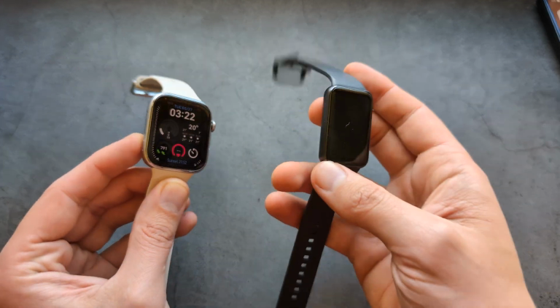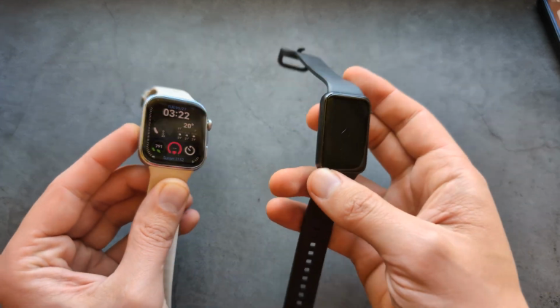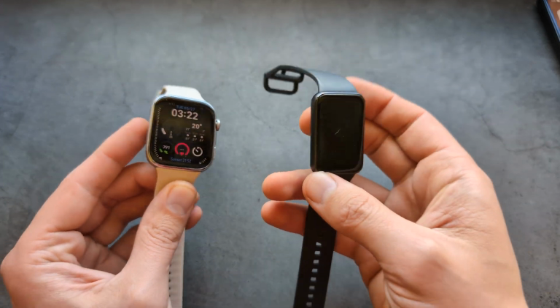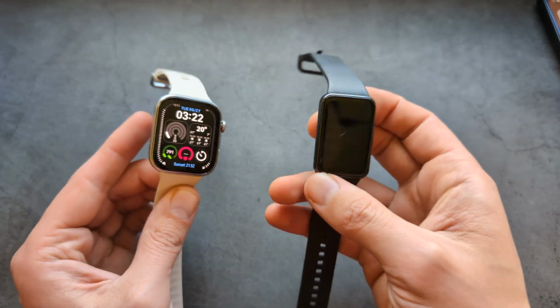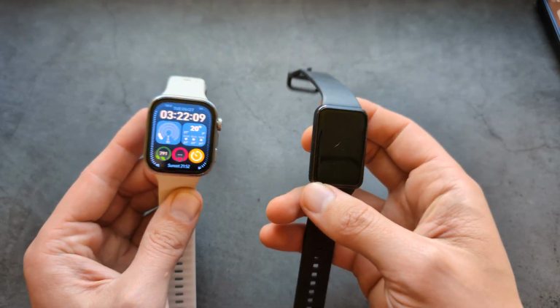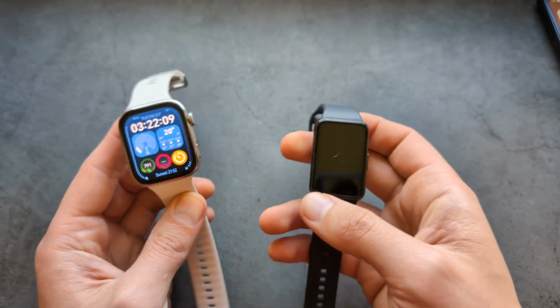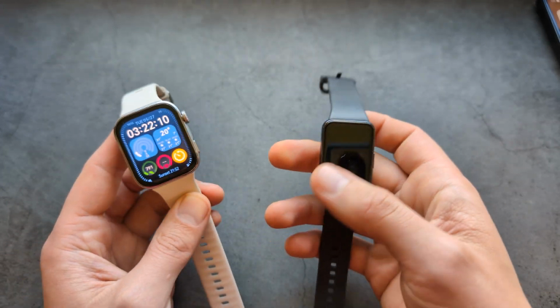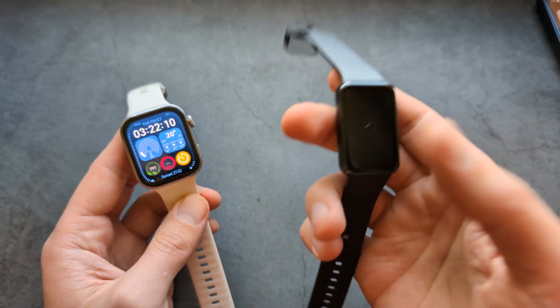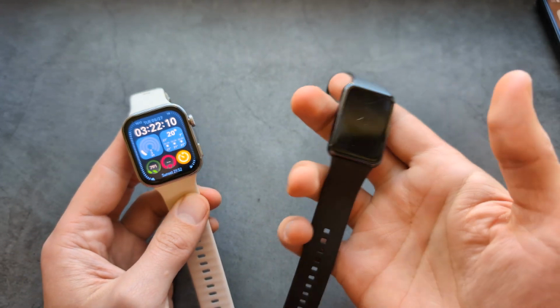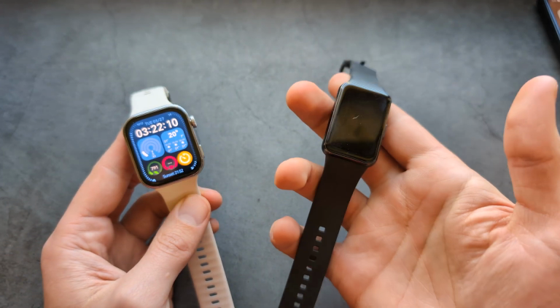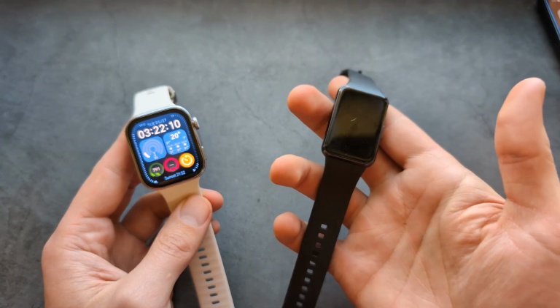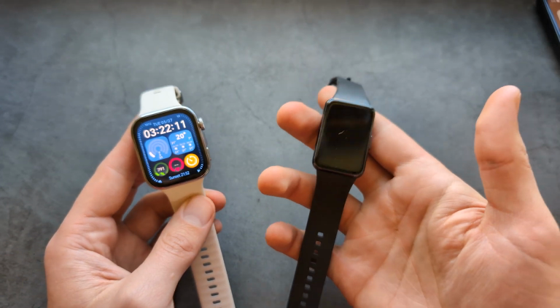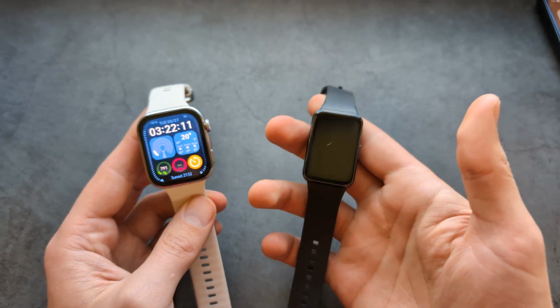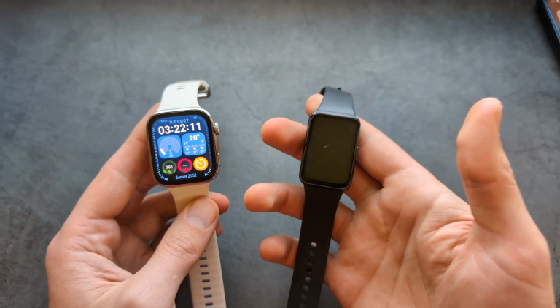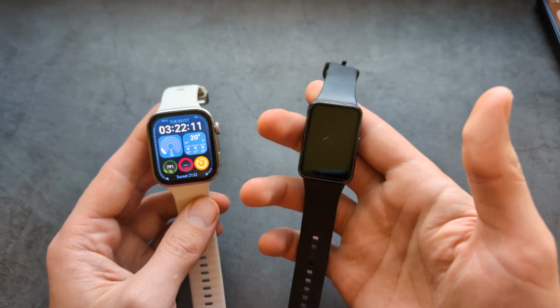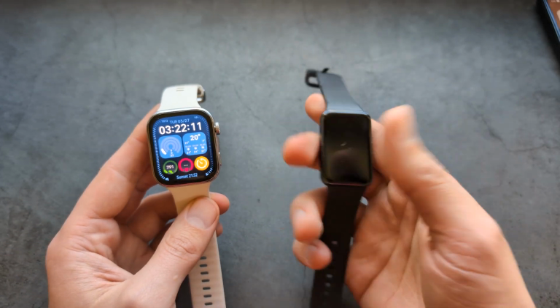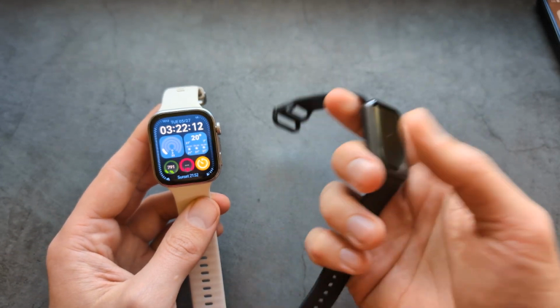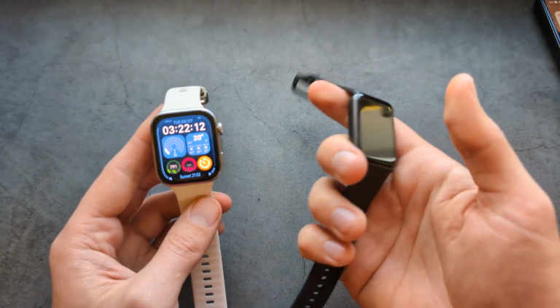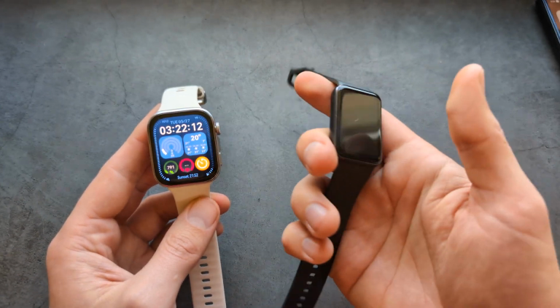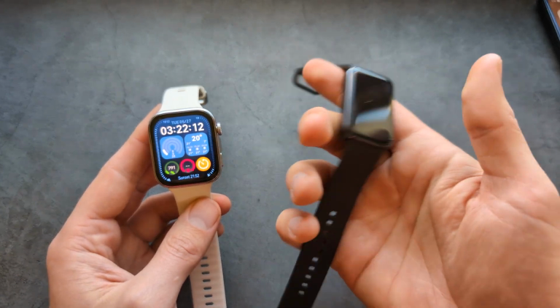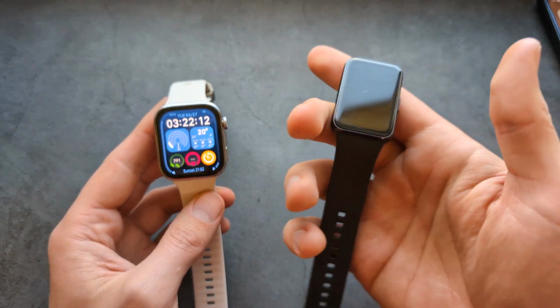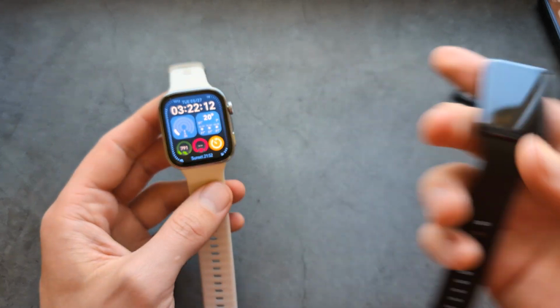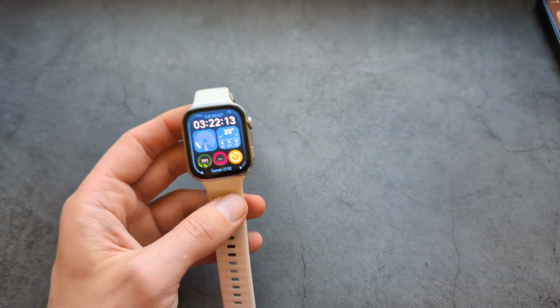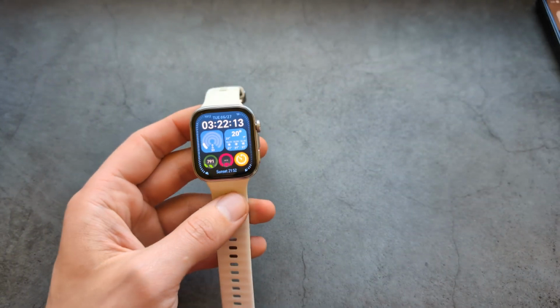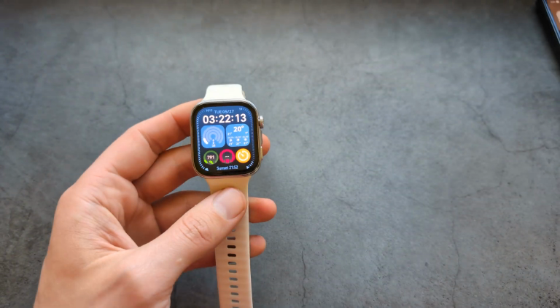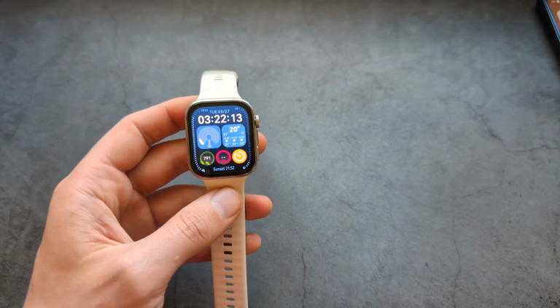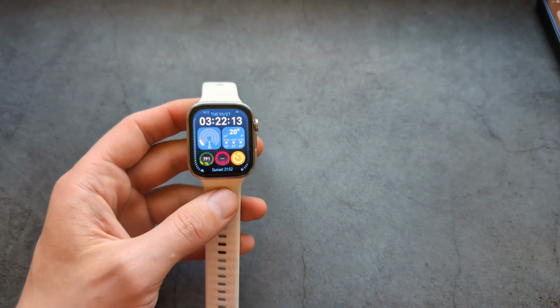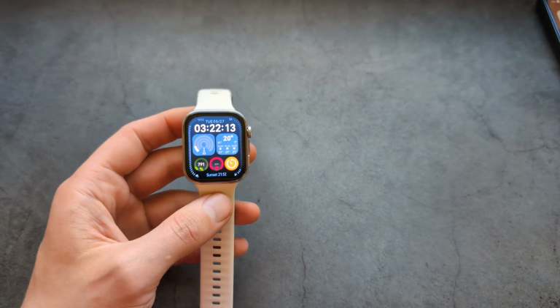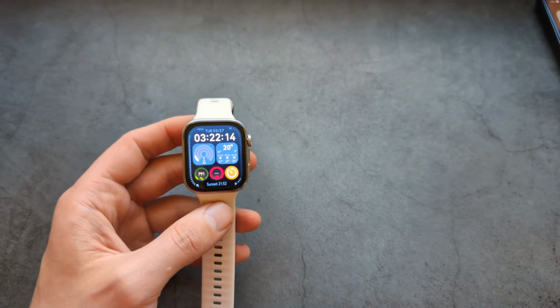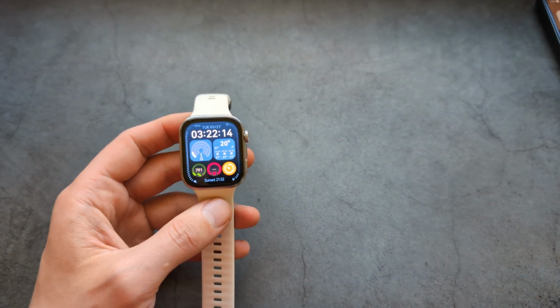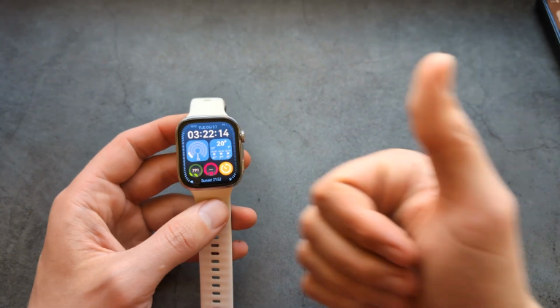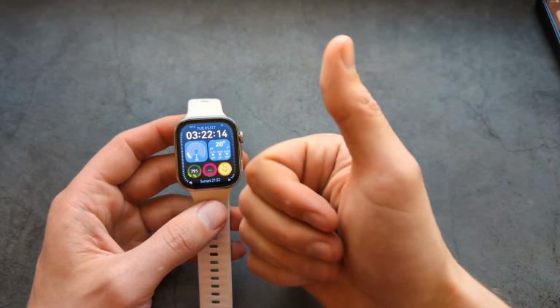But again, if you need a watch that has fall detection, they have it as well. Anyway, good luck.